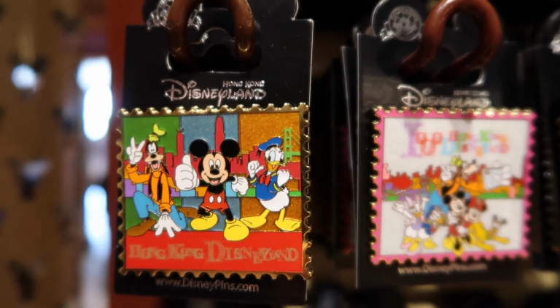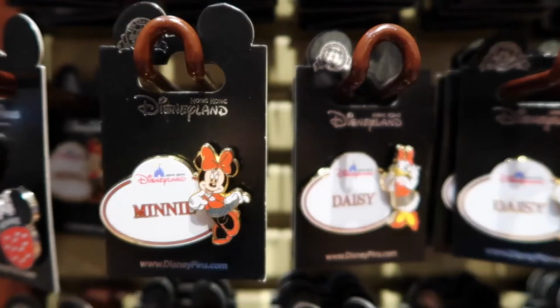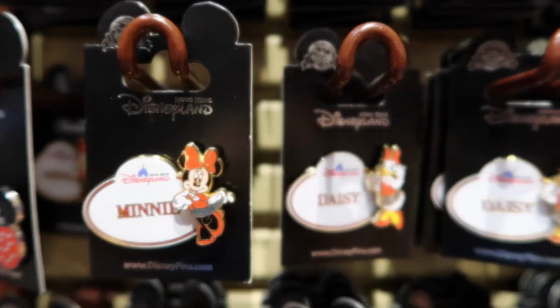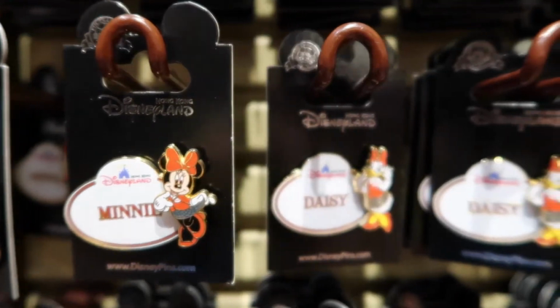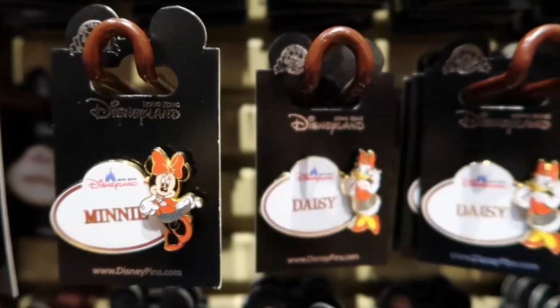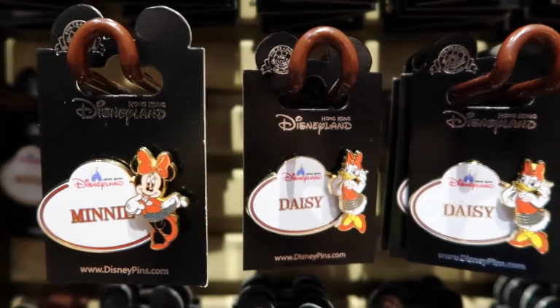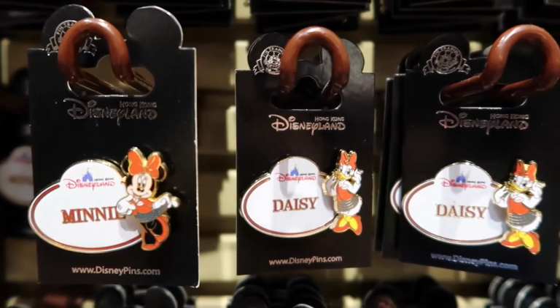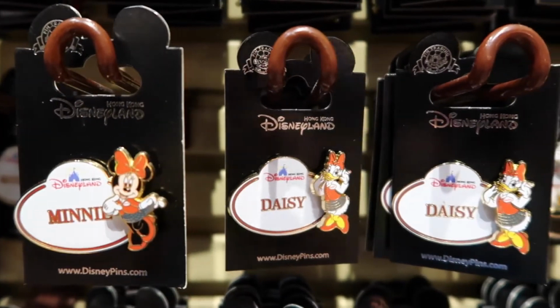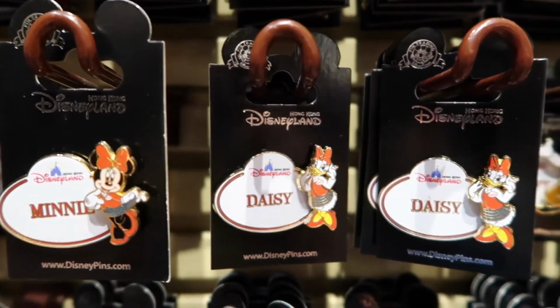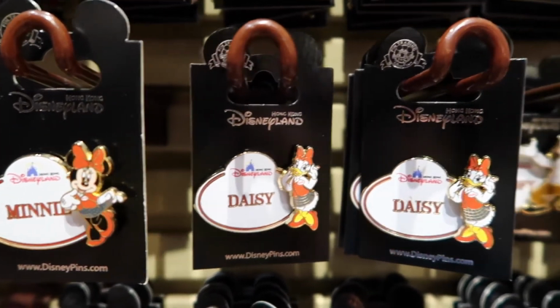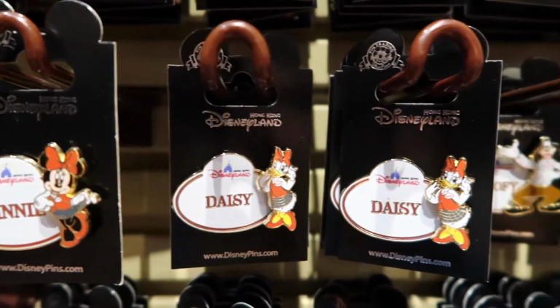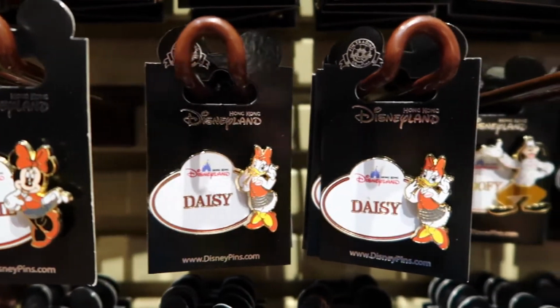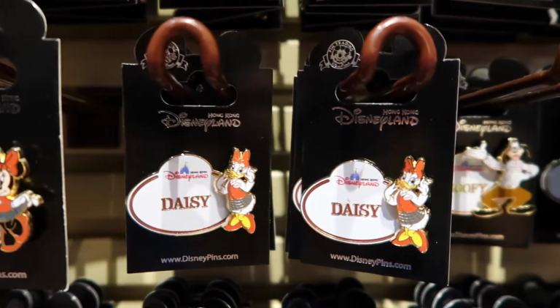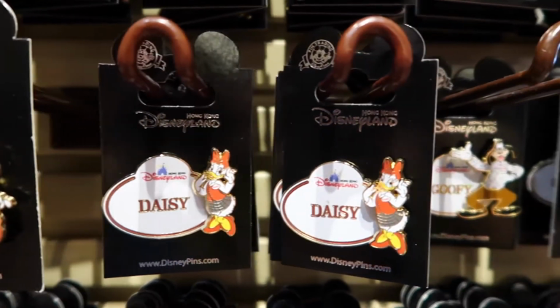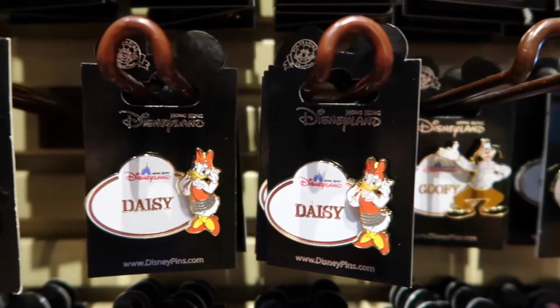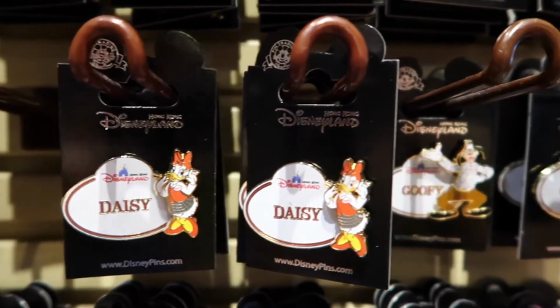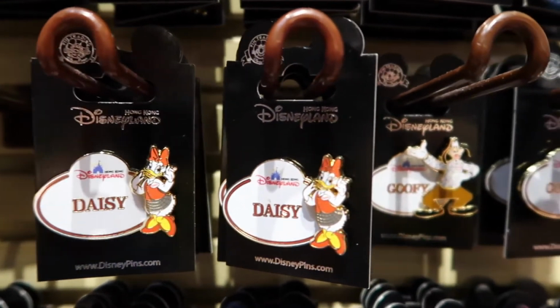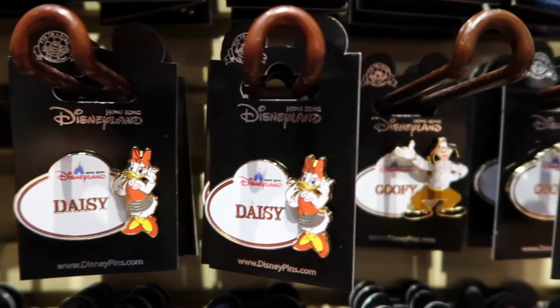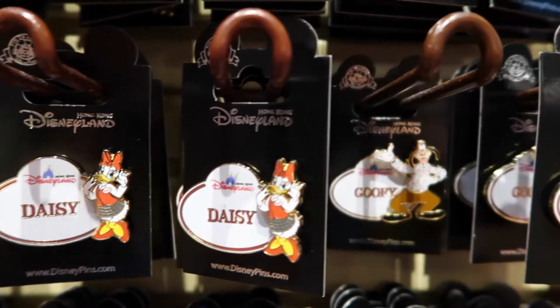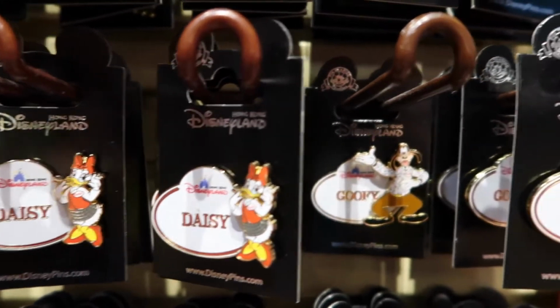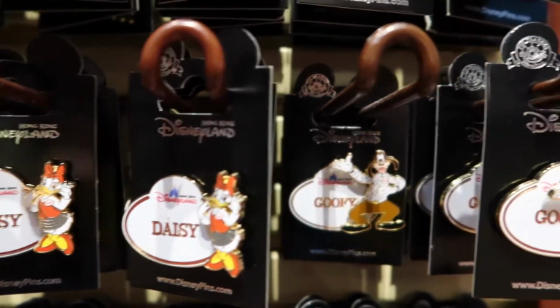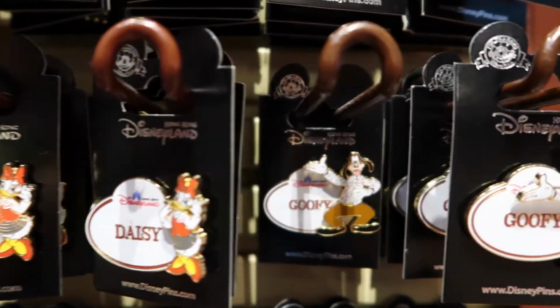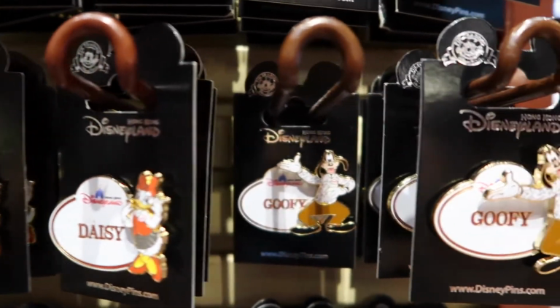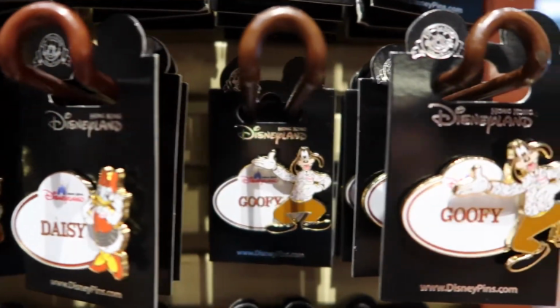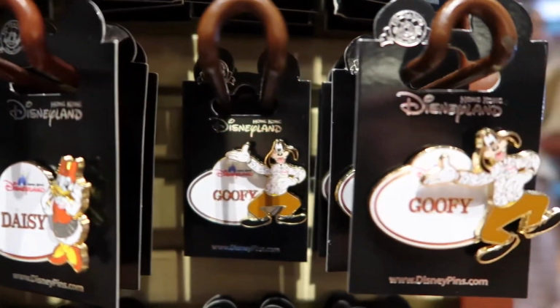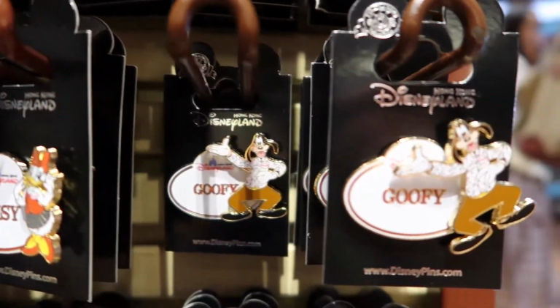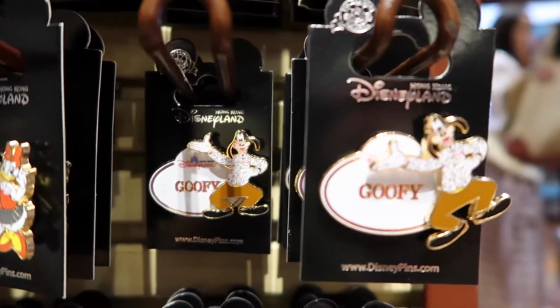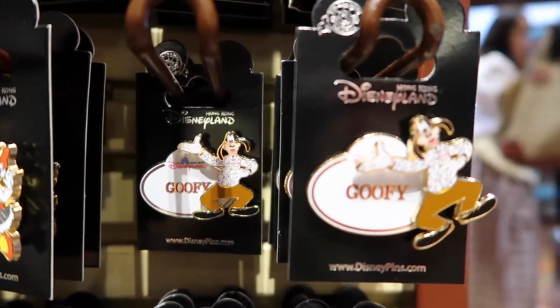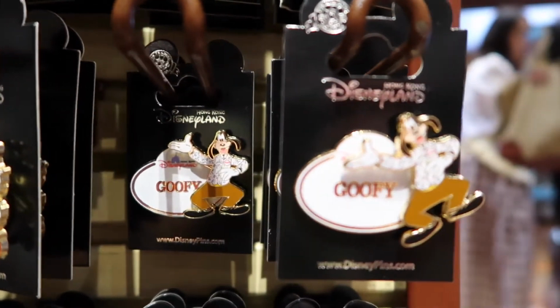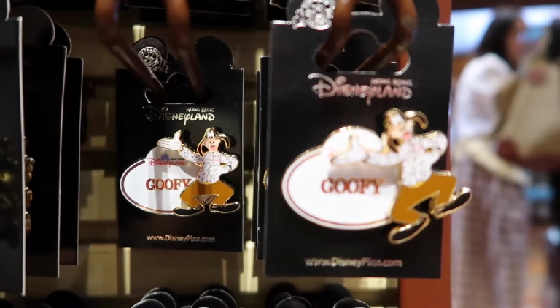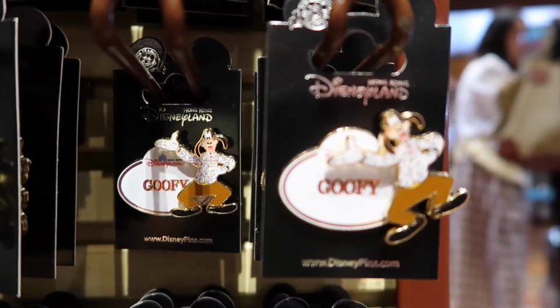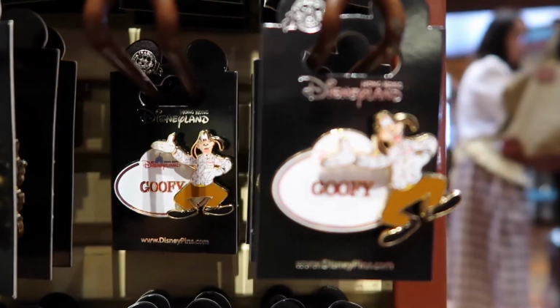And we have cast member name tag pins. That's super cute, I like that.